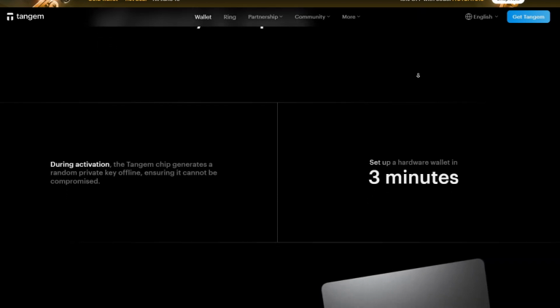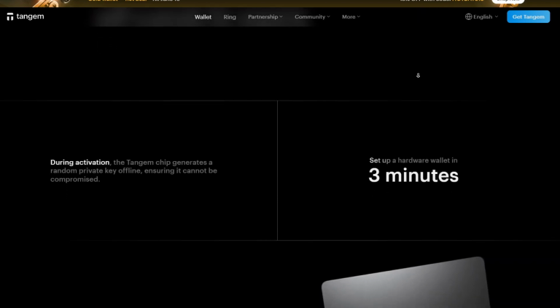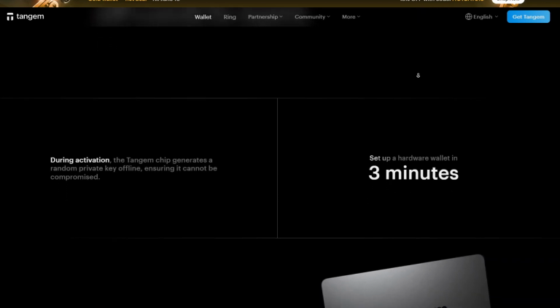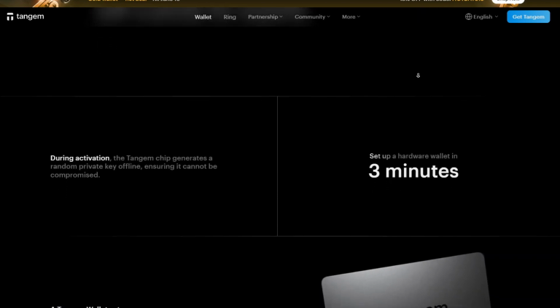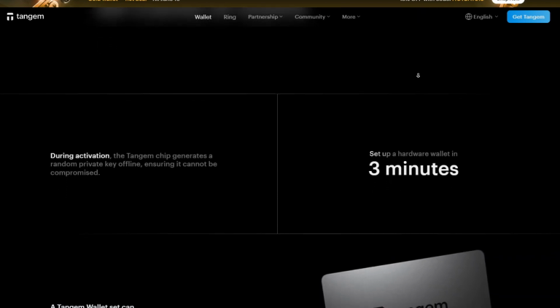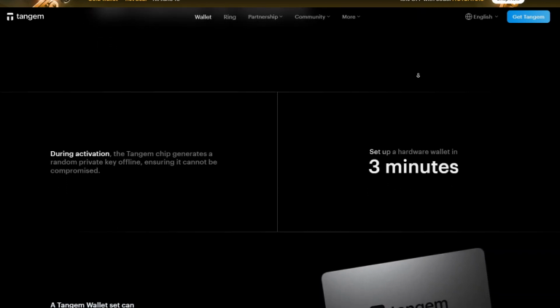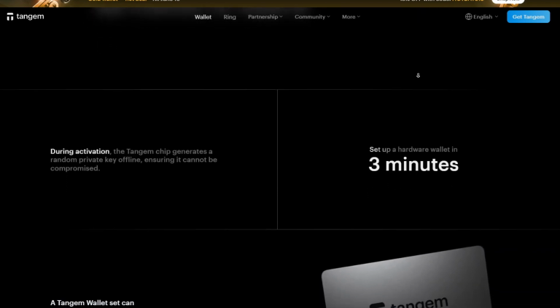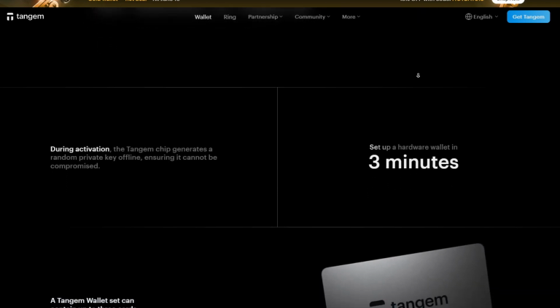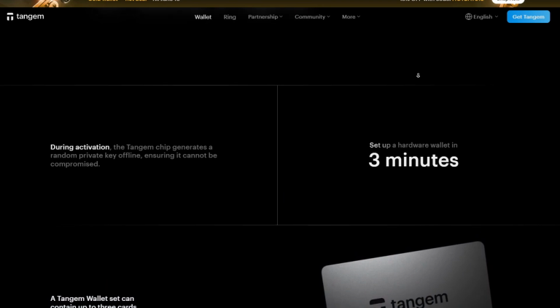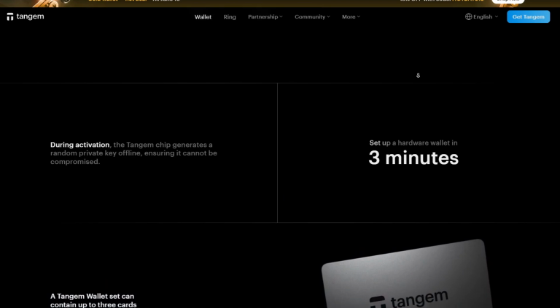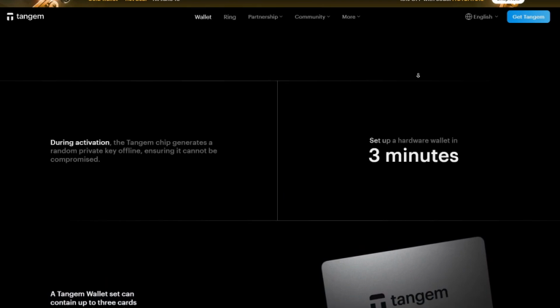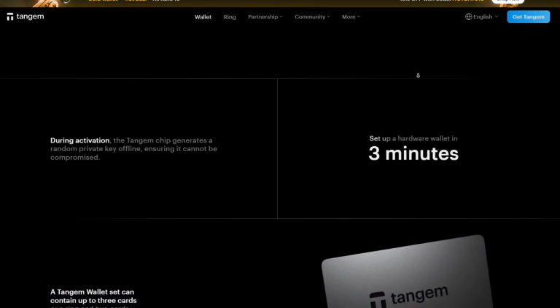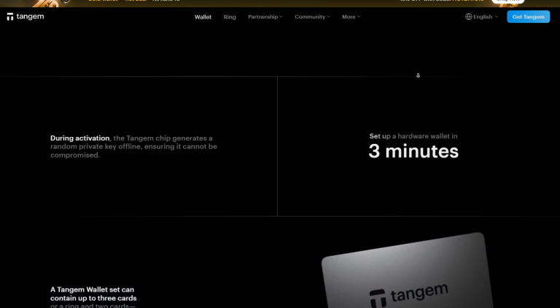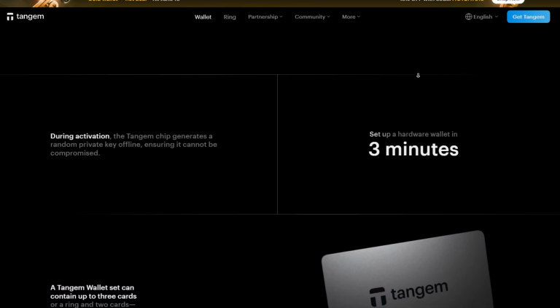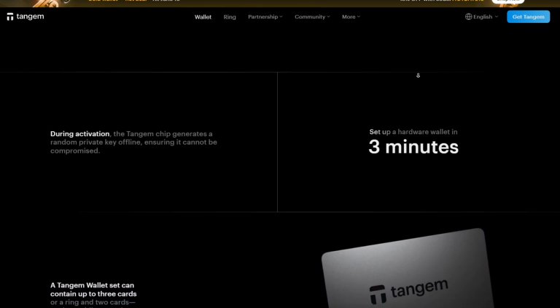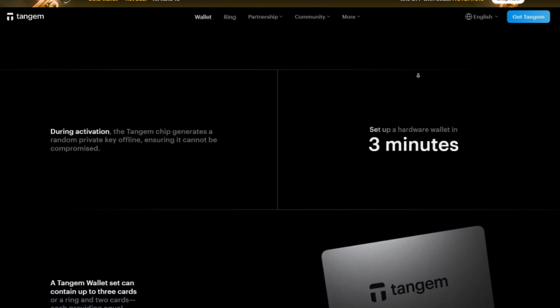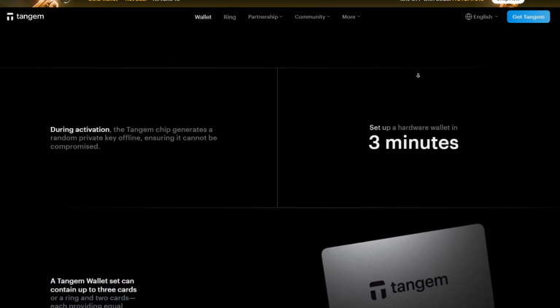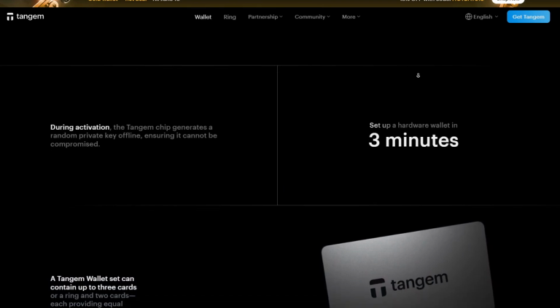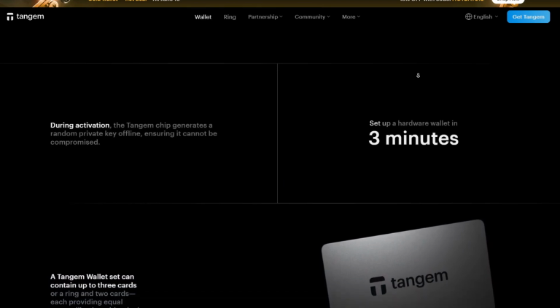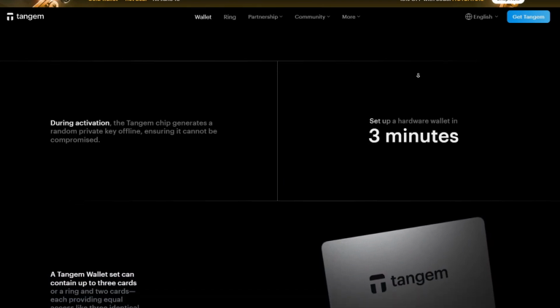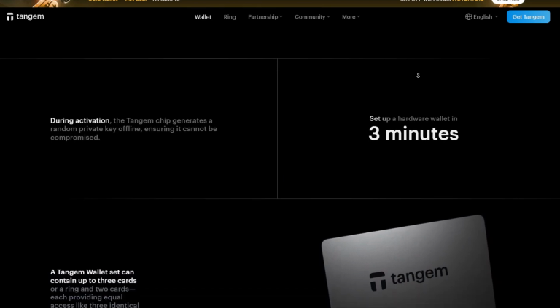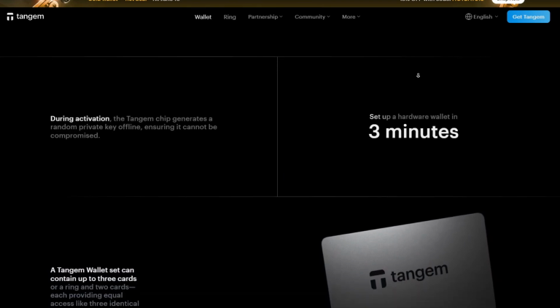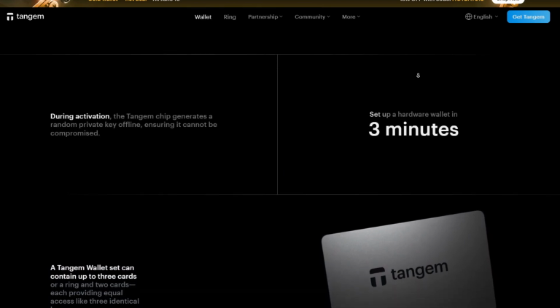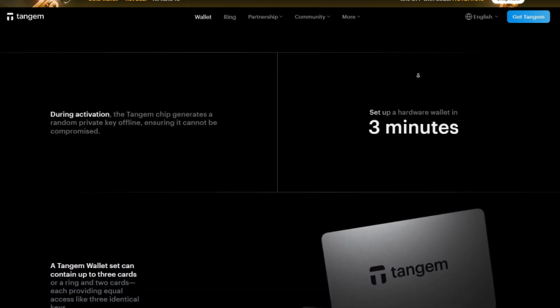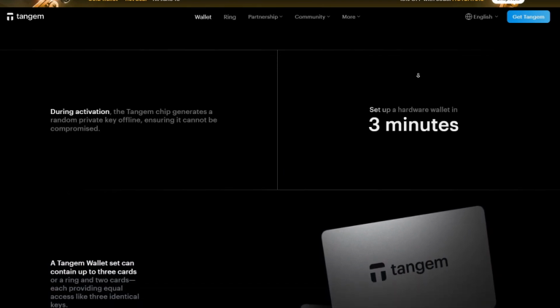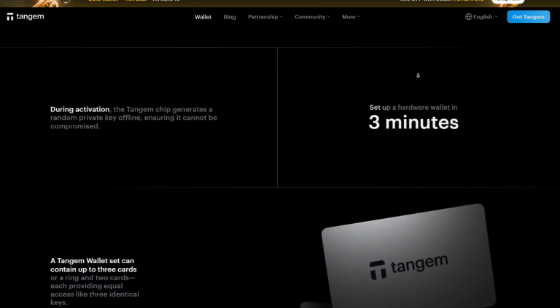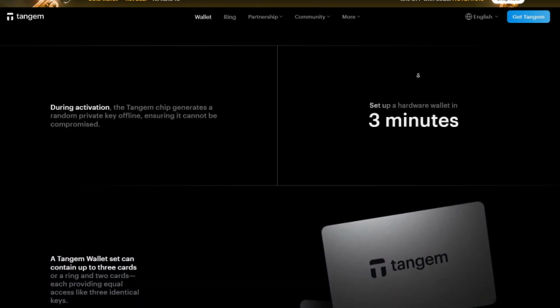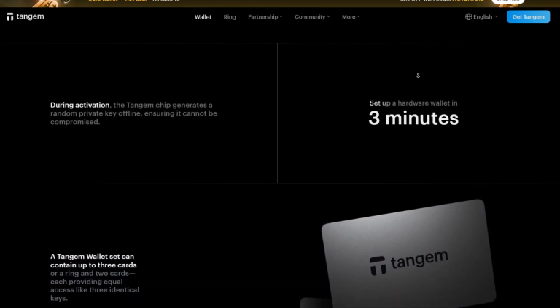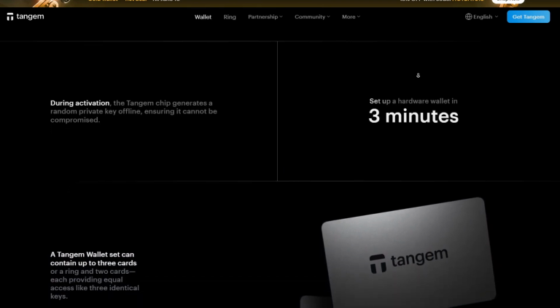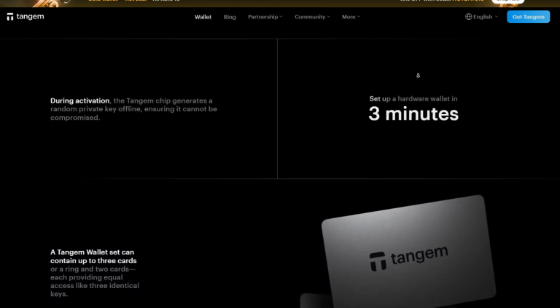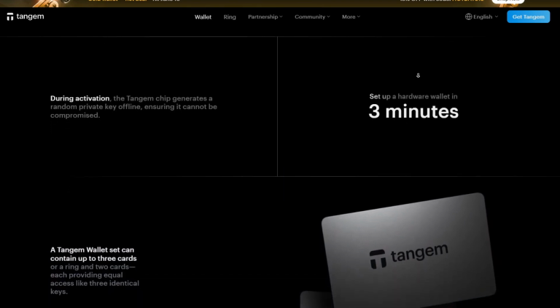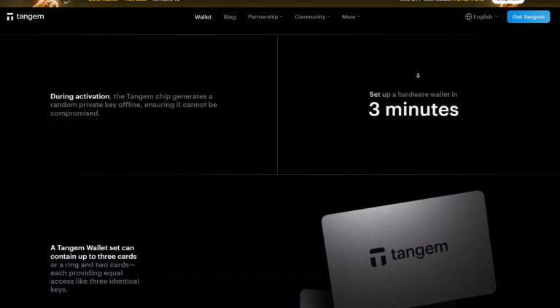All of the mentioned tools are going to be in the description box below, so make sure to check it out.